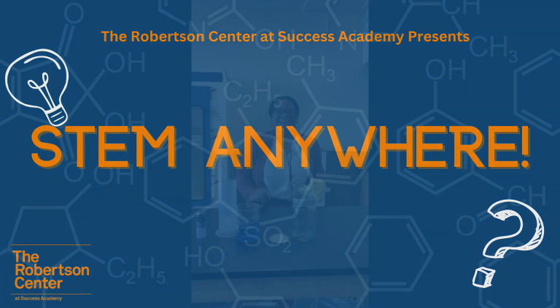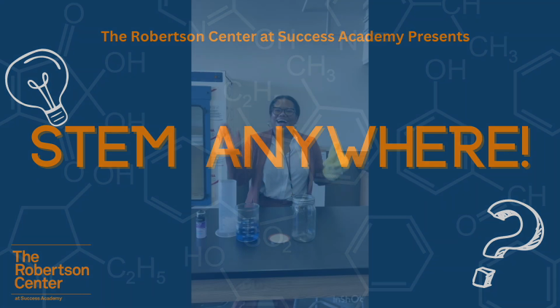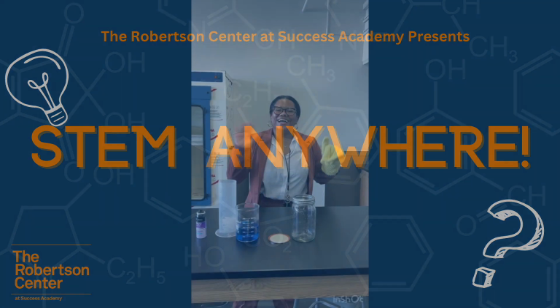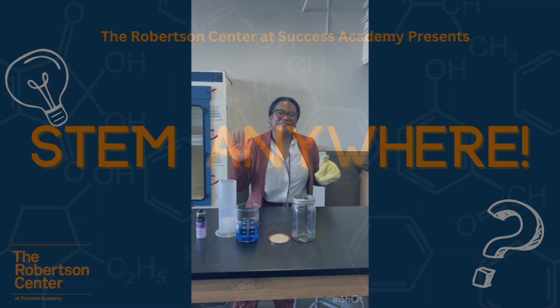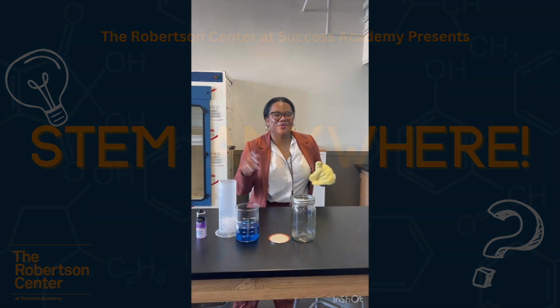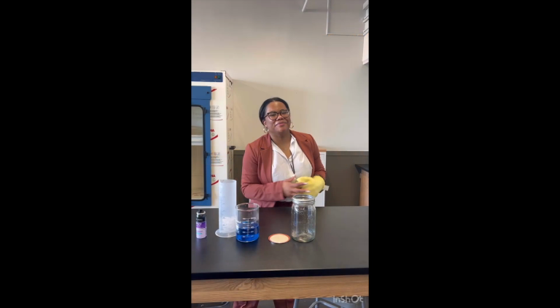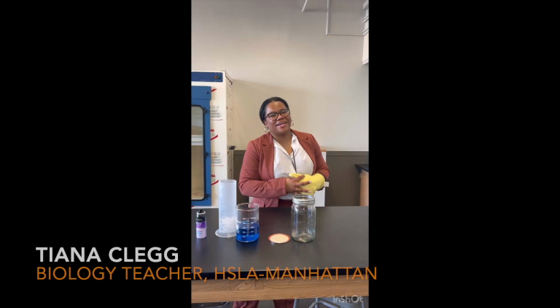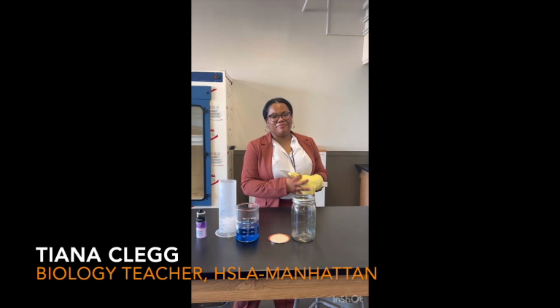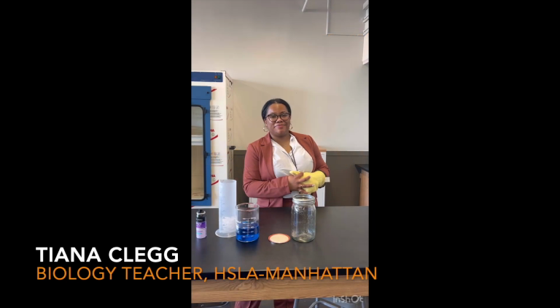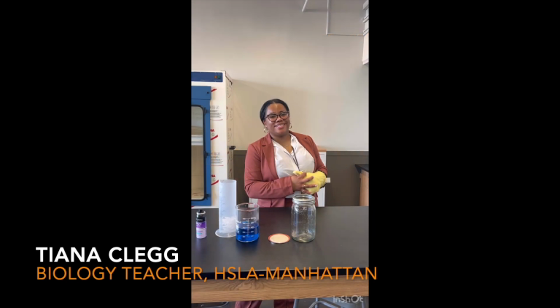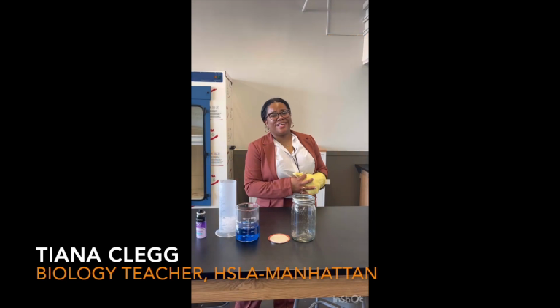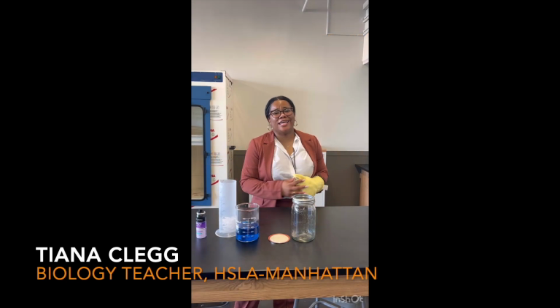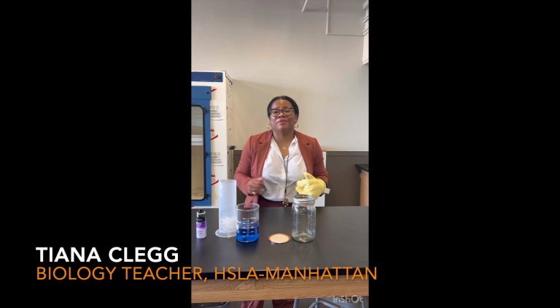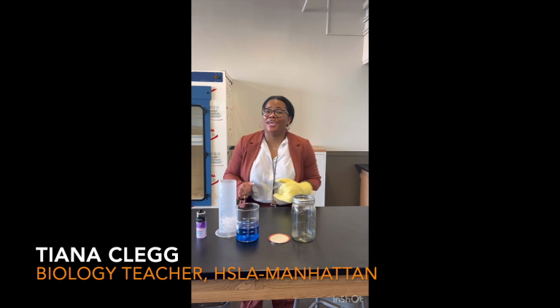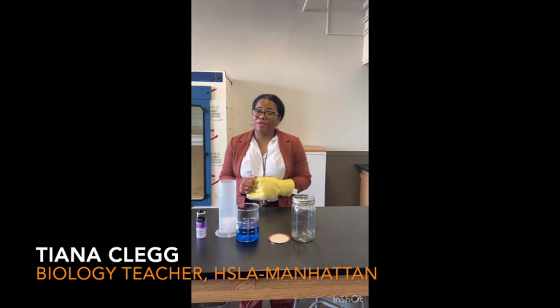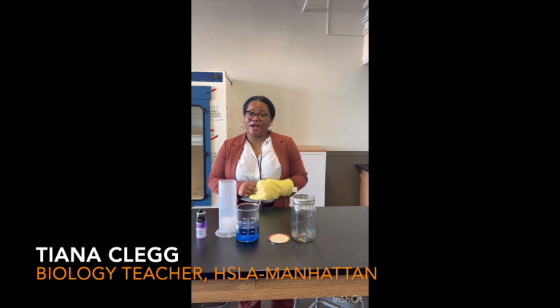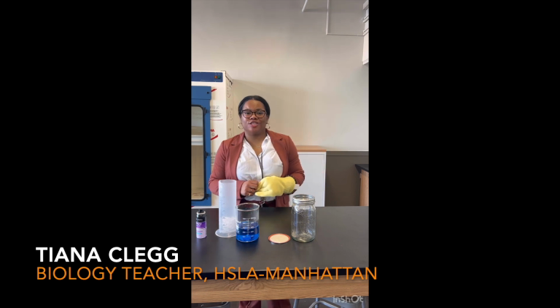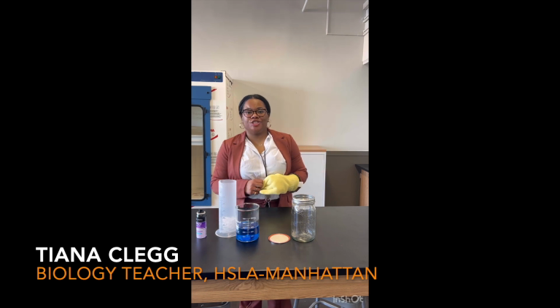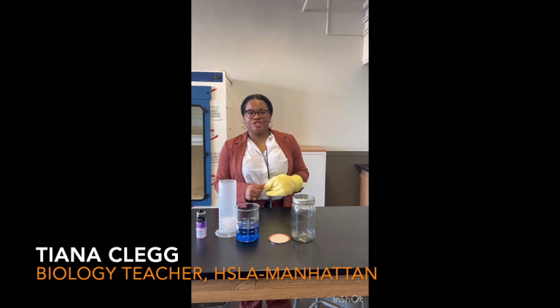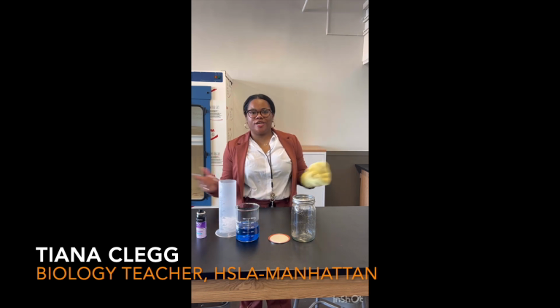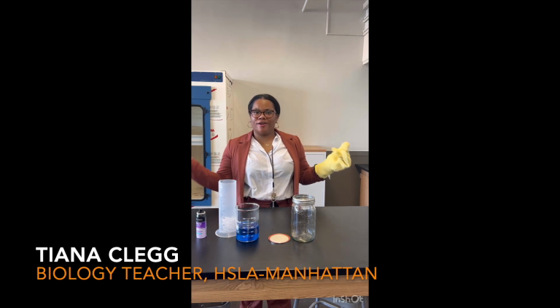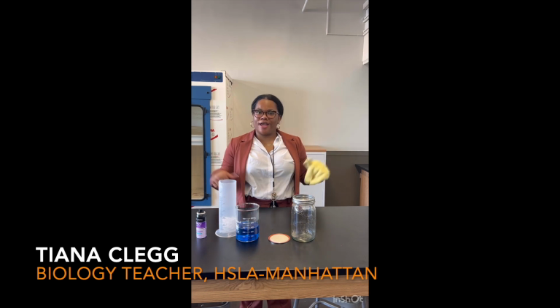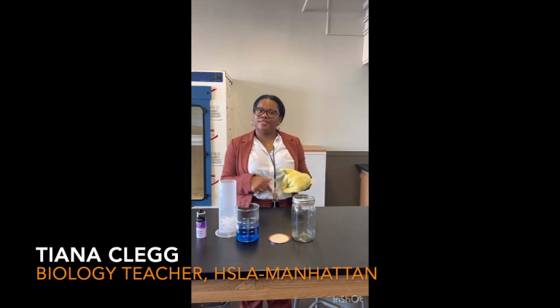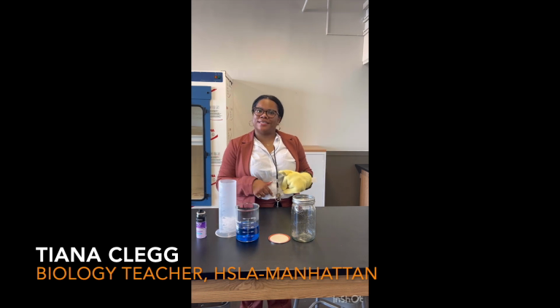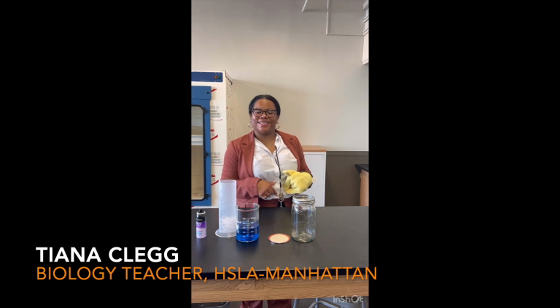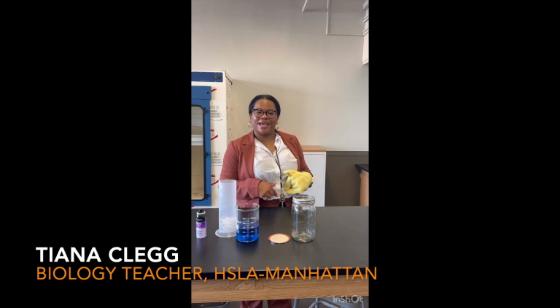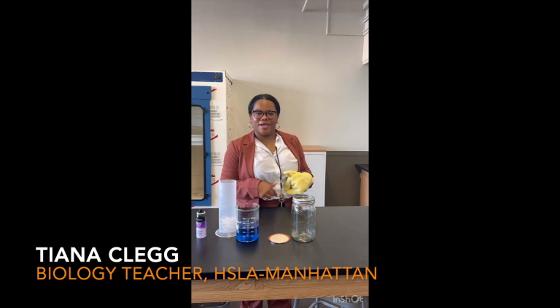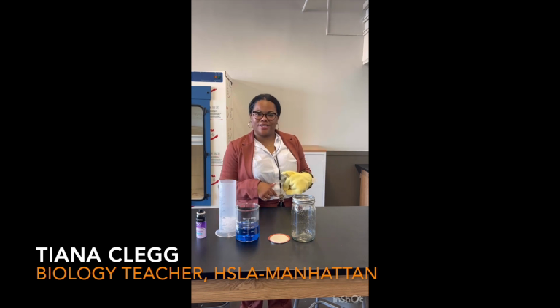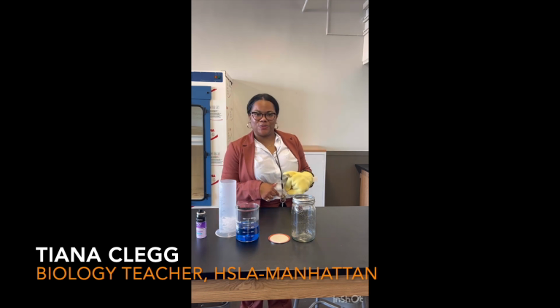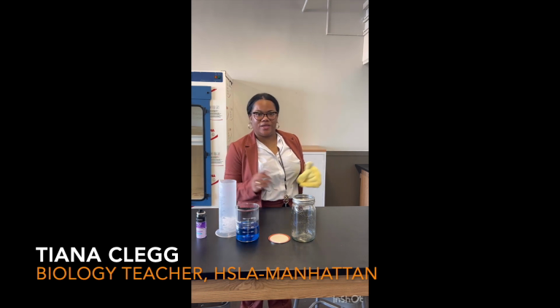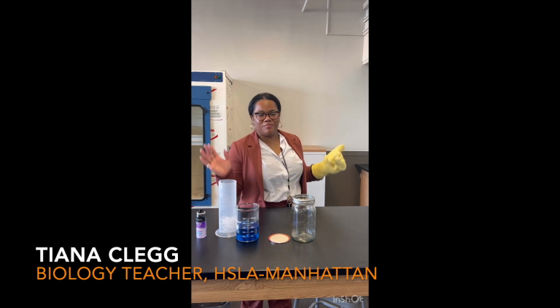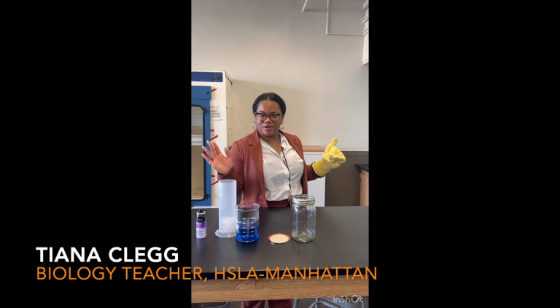Hi everyone, my name is Ms. Clegg and I'm an AP Biology teacher here at Success Academy High School in Brooklyn.